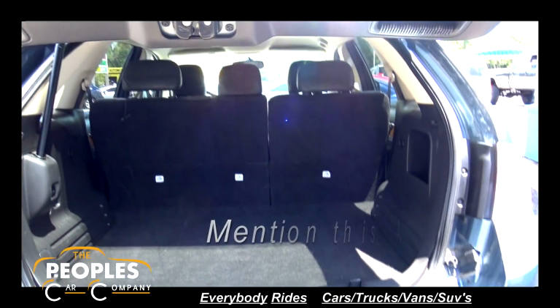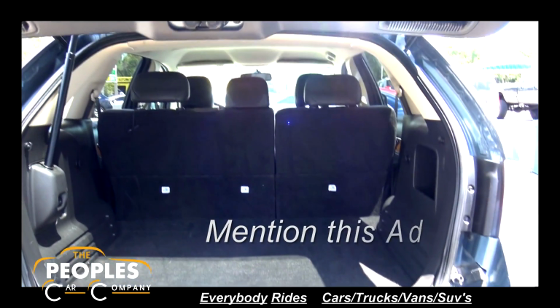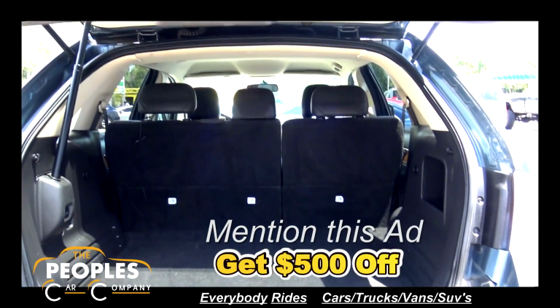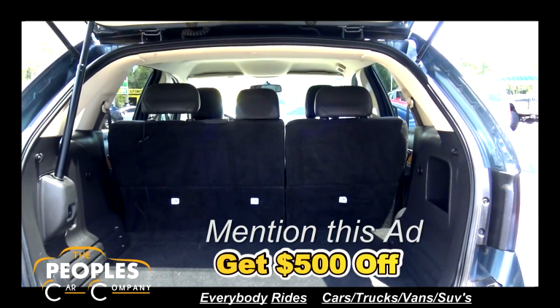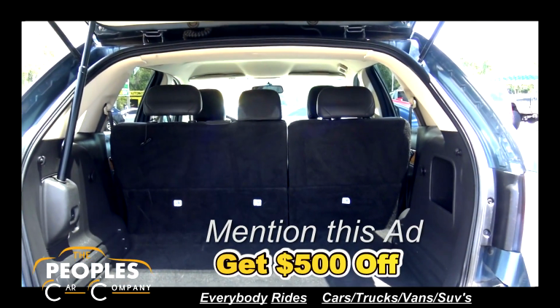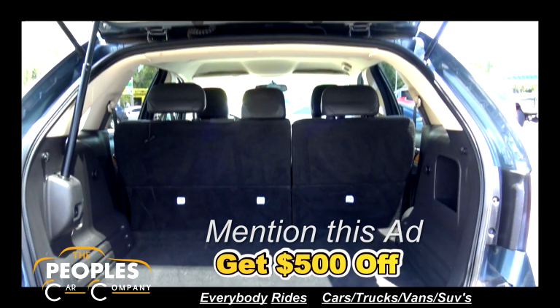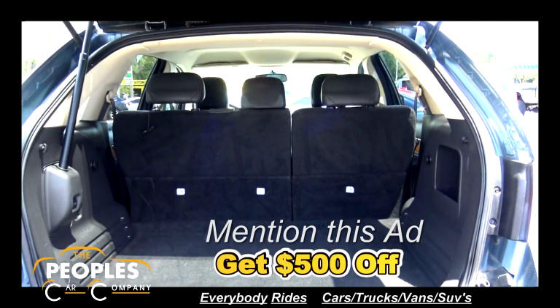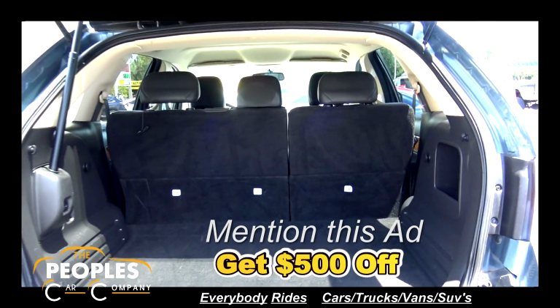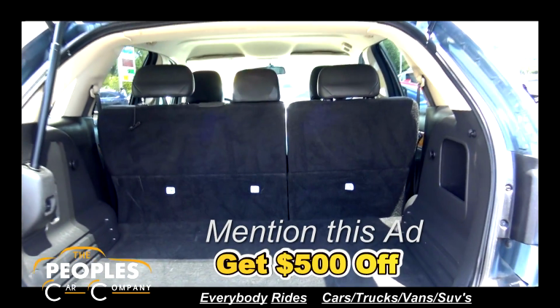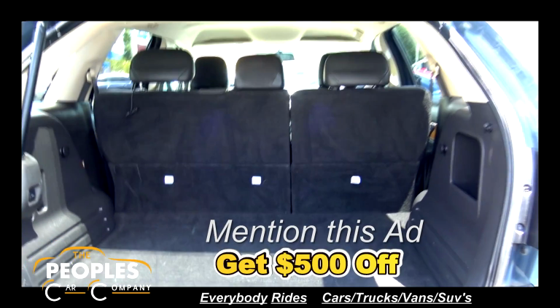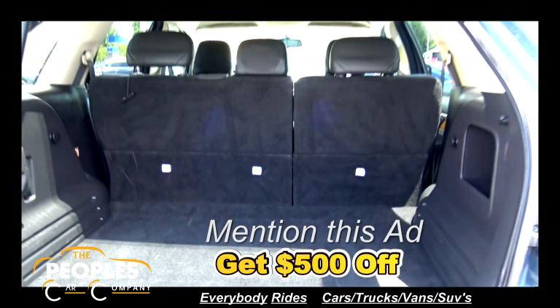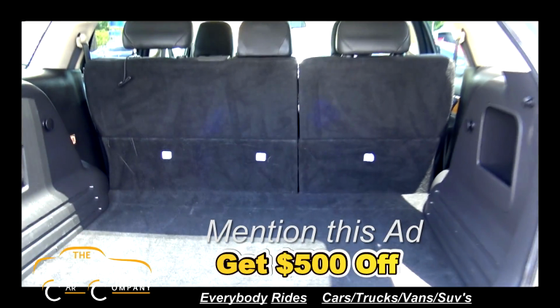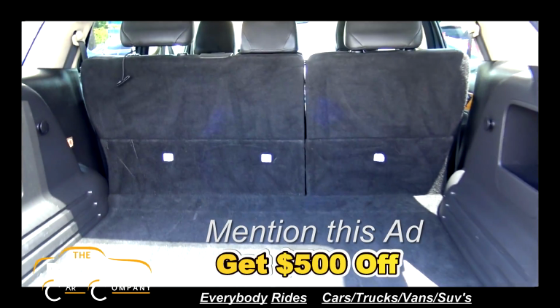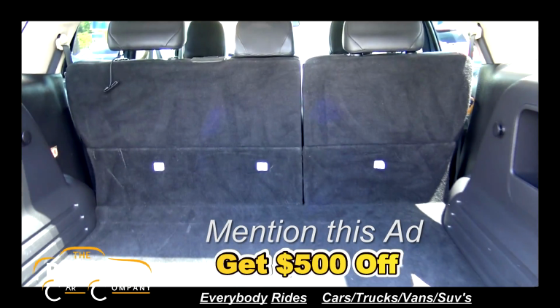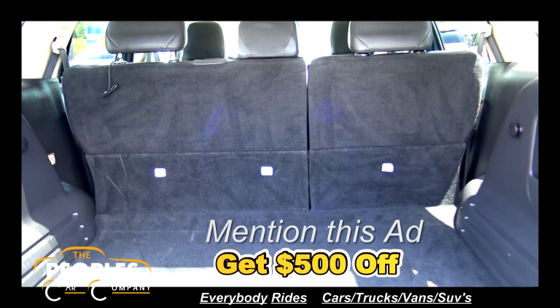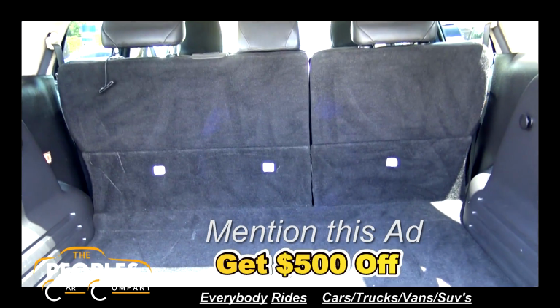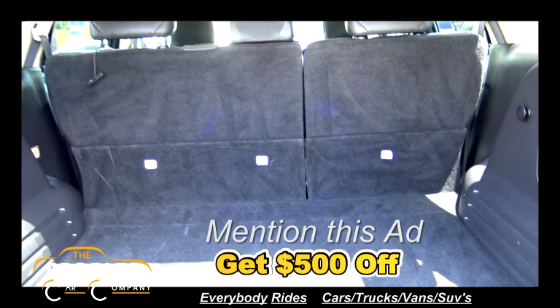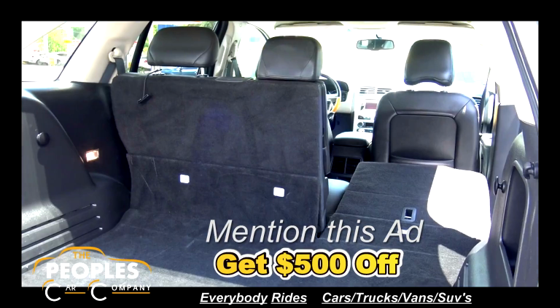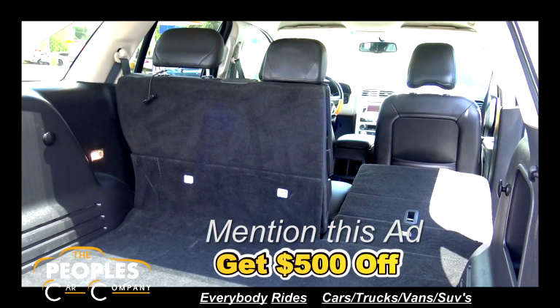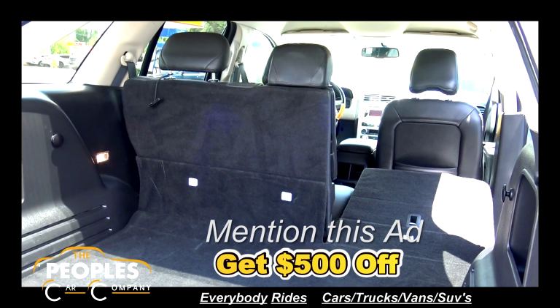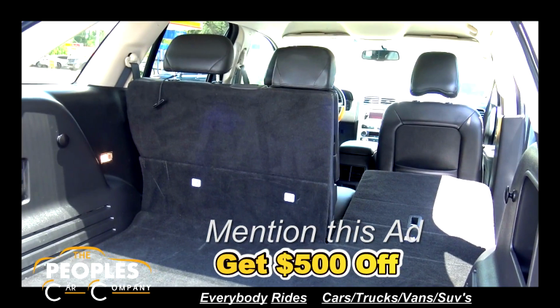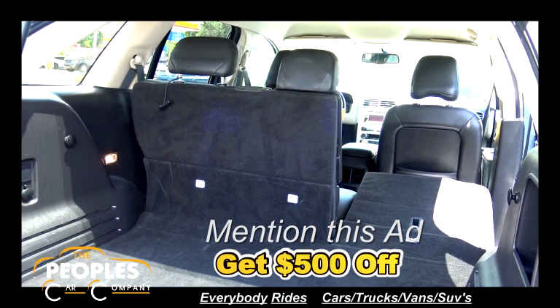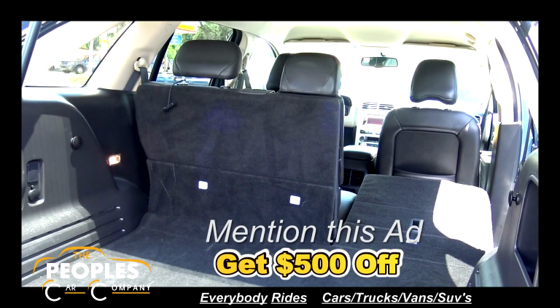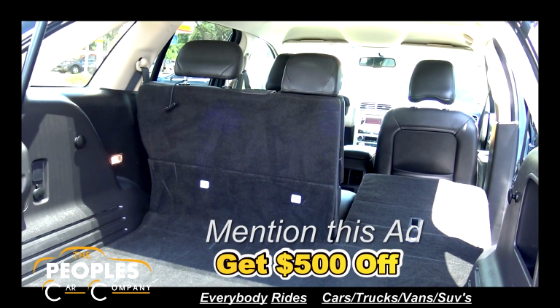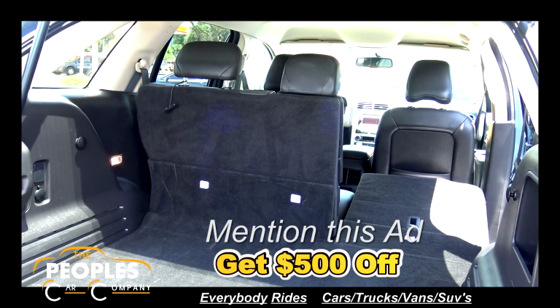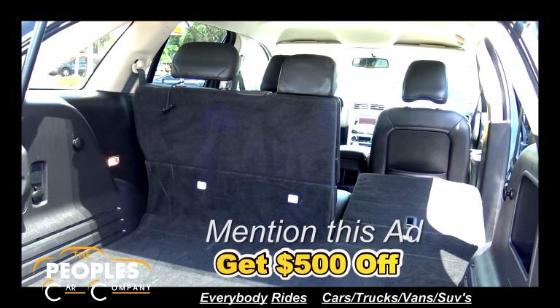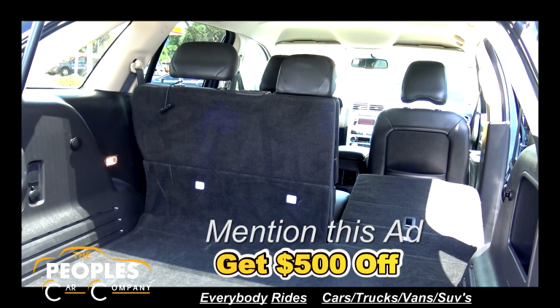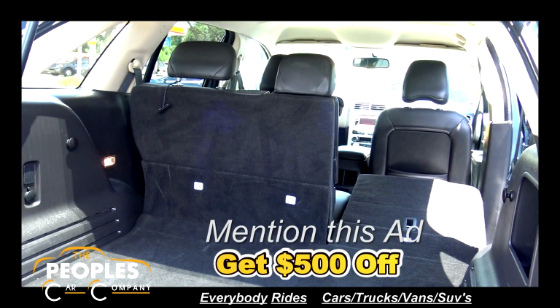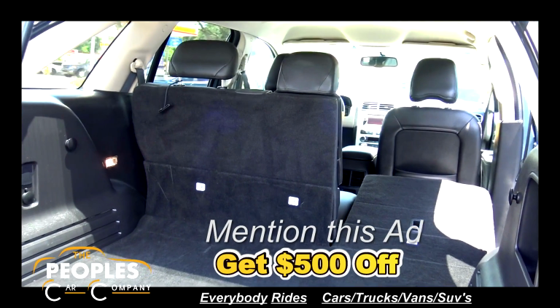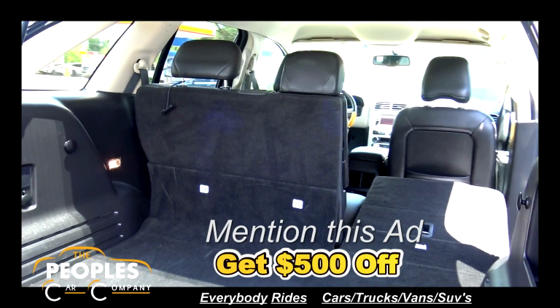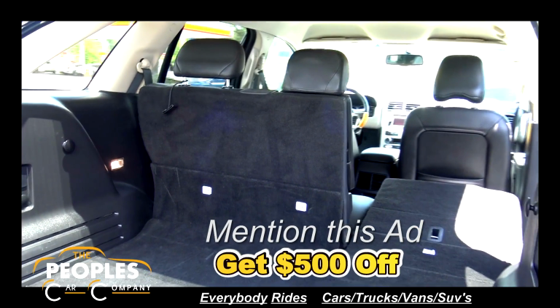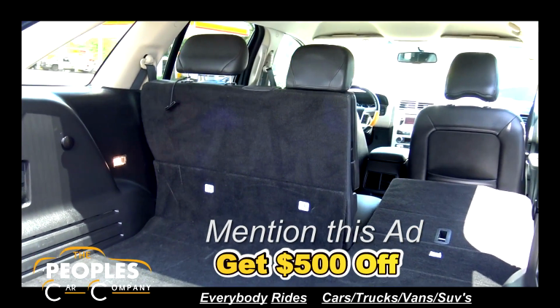It's got an automatic lift gate and plenty of storage space. Both seats will fold down flush for additional cargo space.